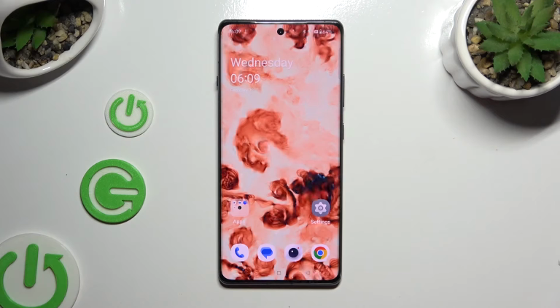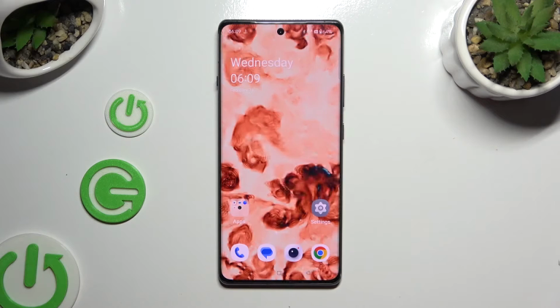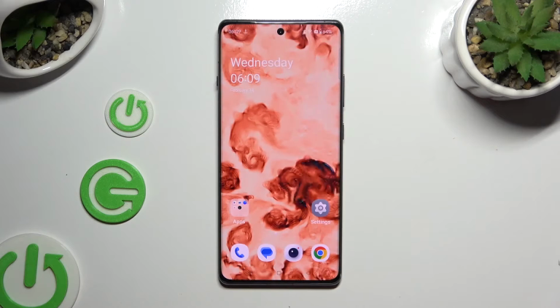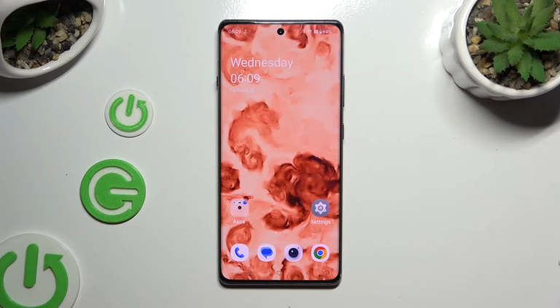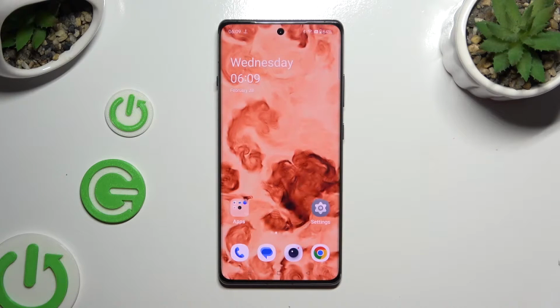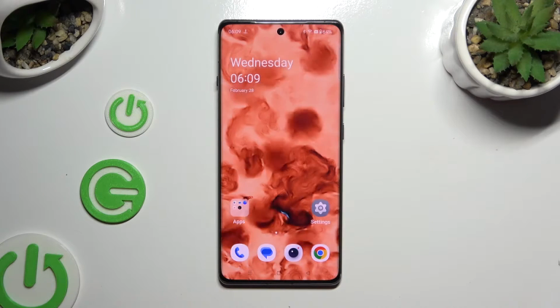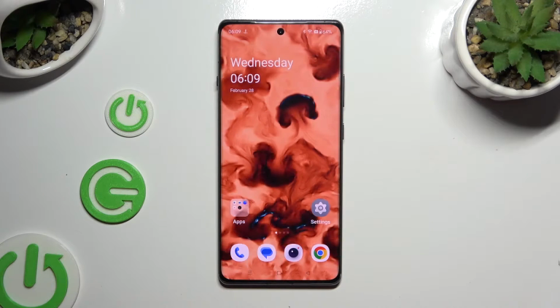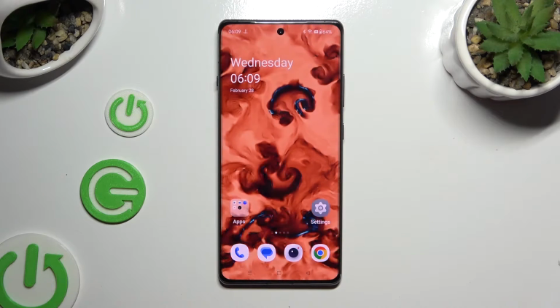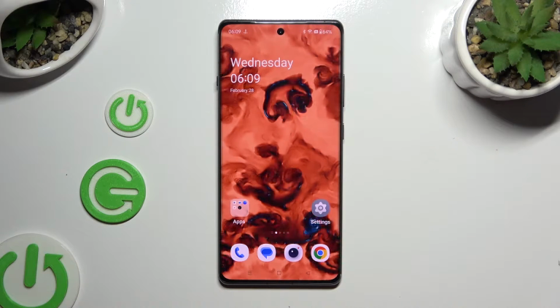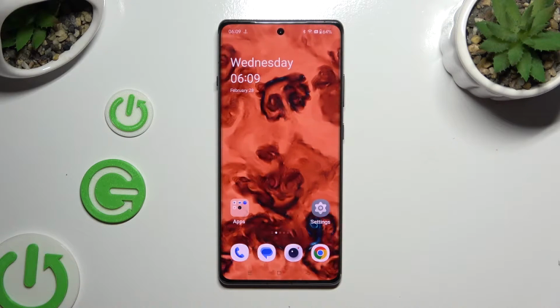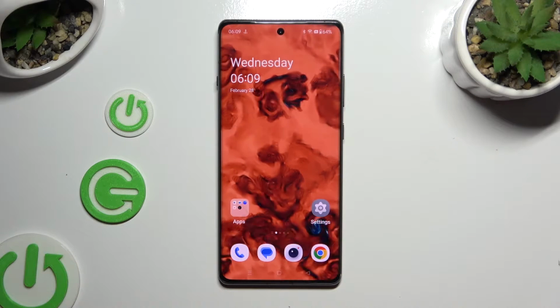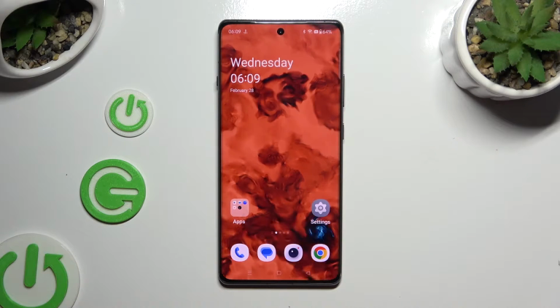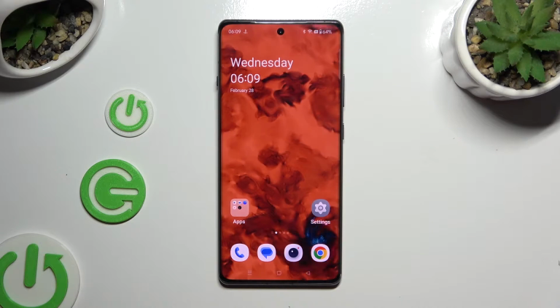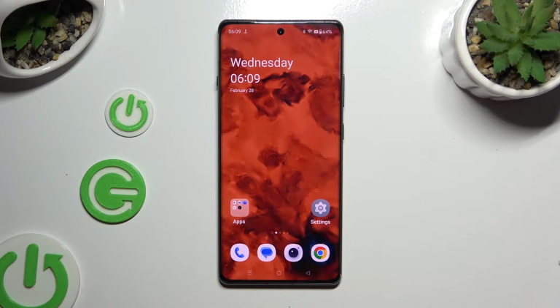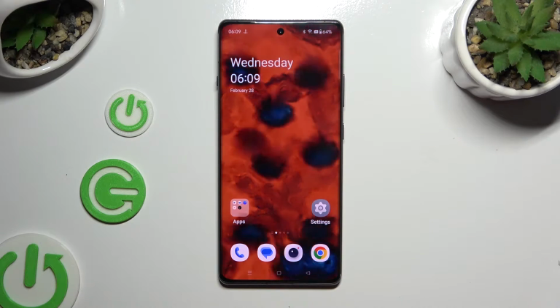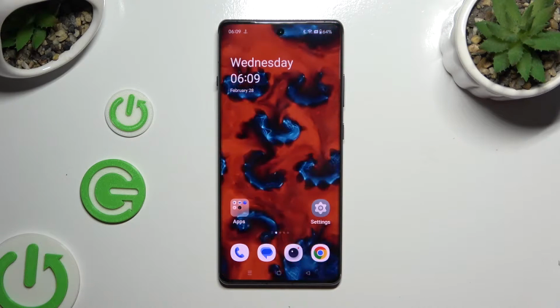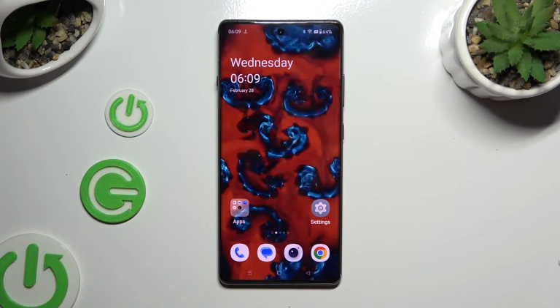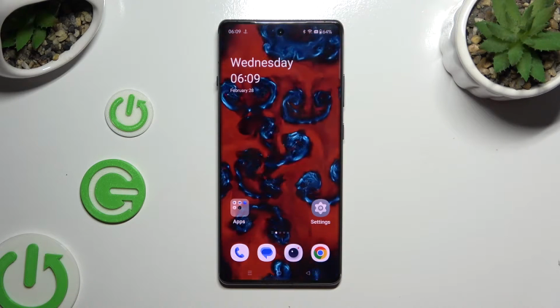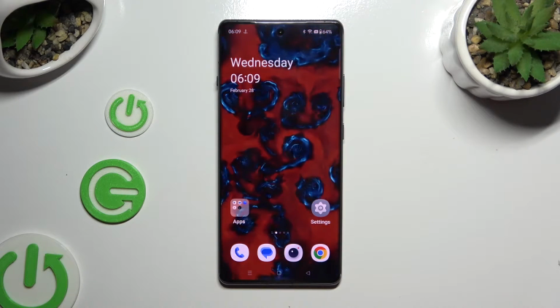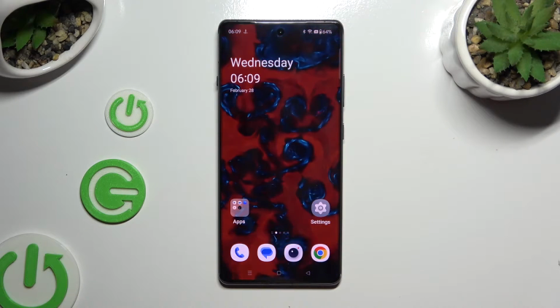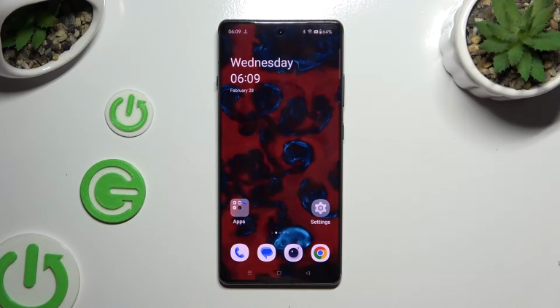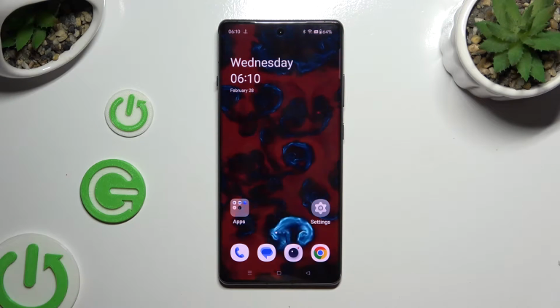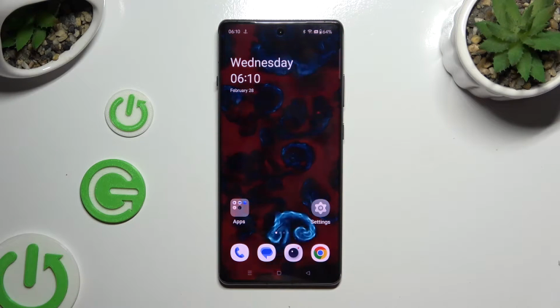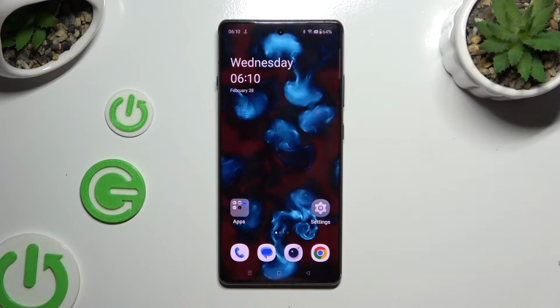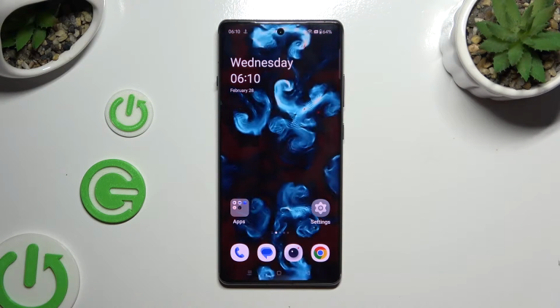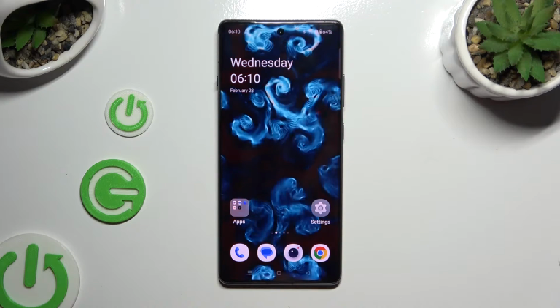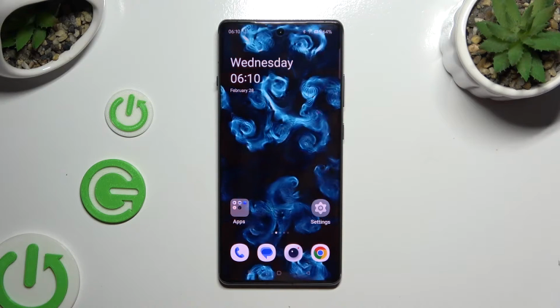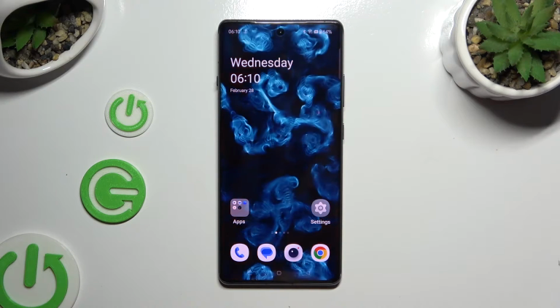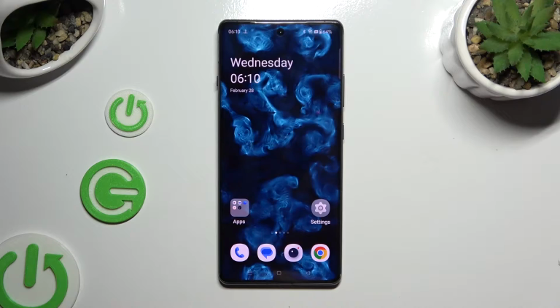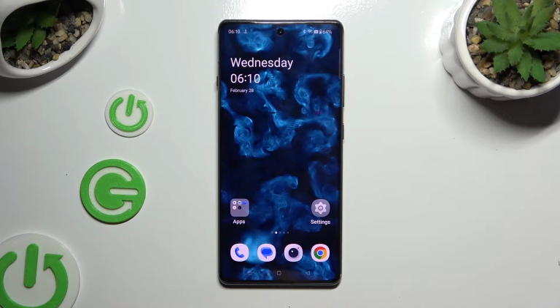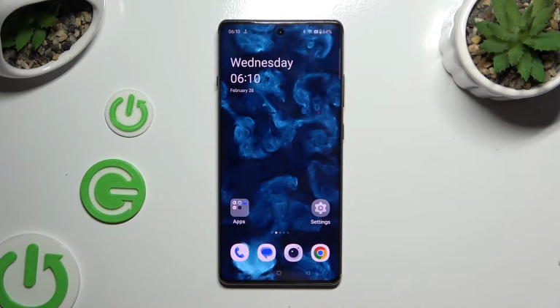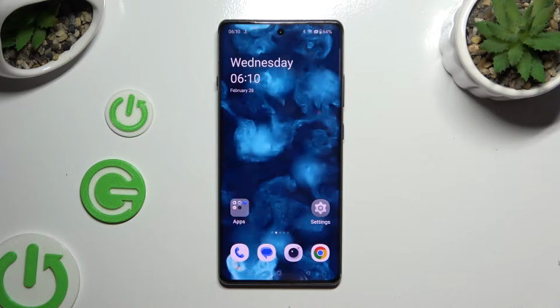In front of me is the OnePlus 12R, and today I would like to show you how you can set up face unlock.